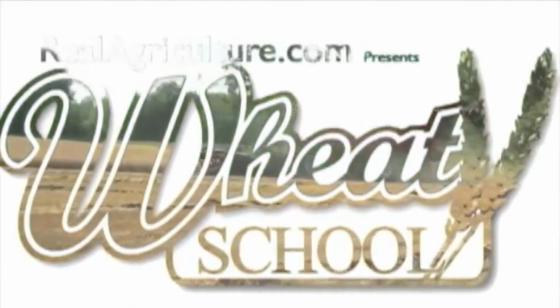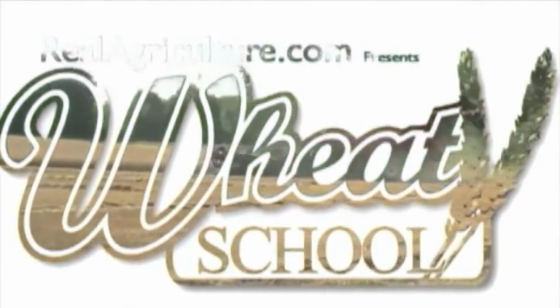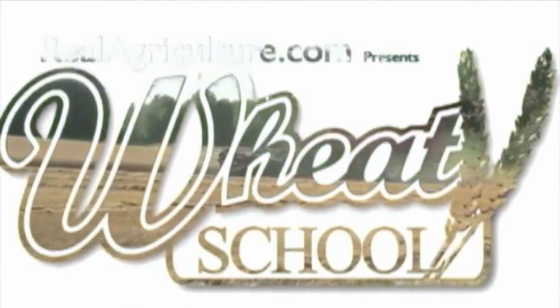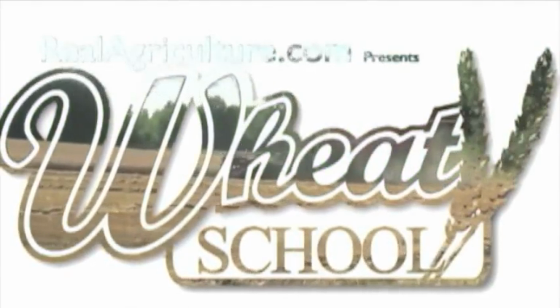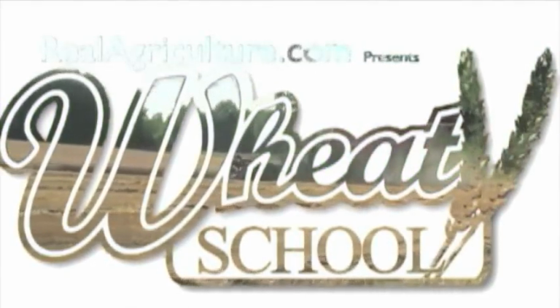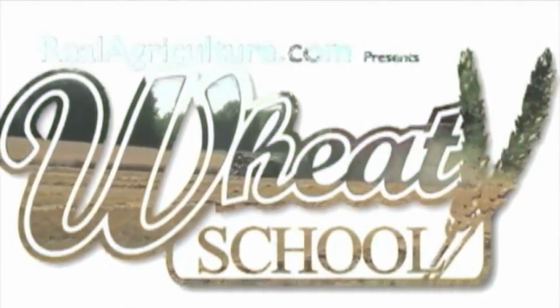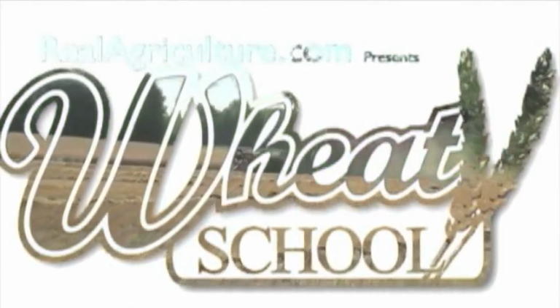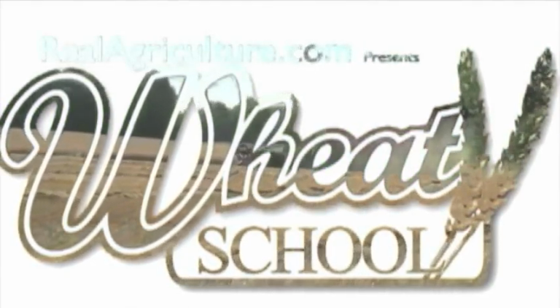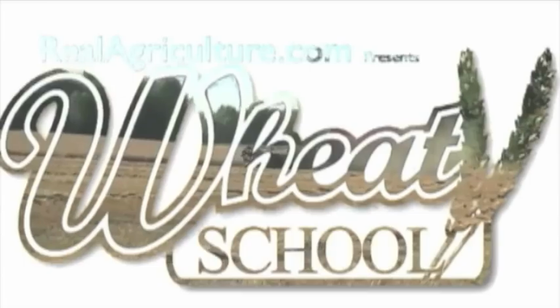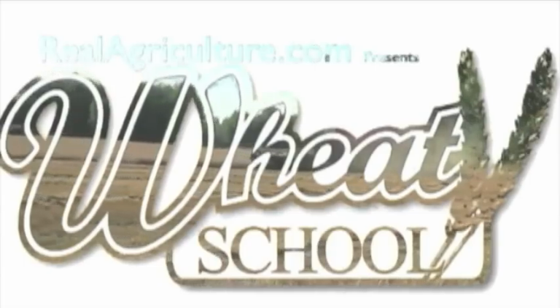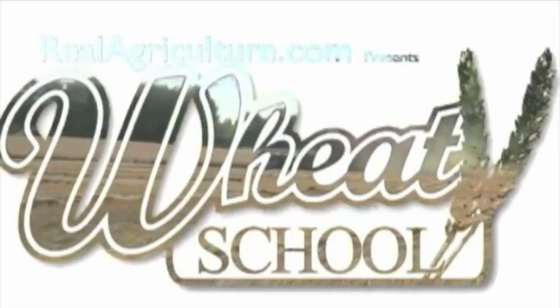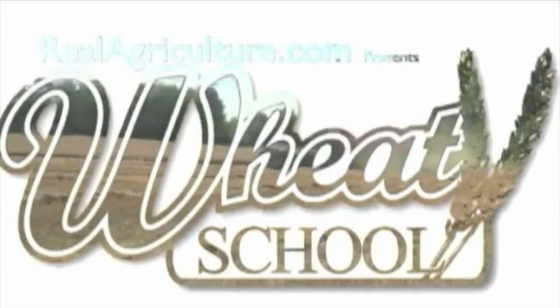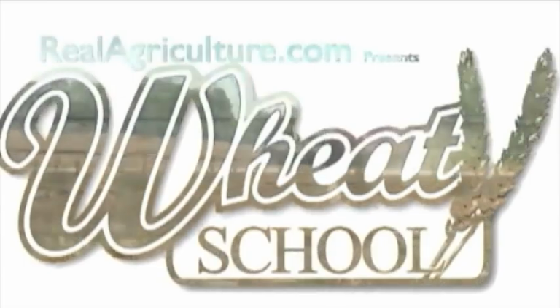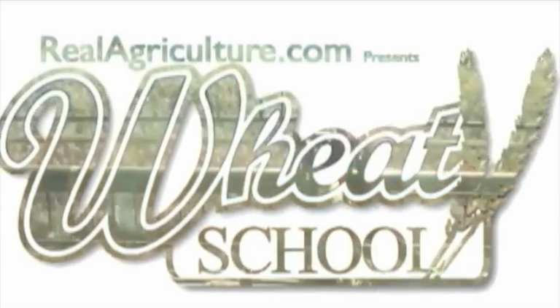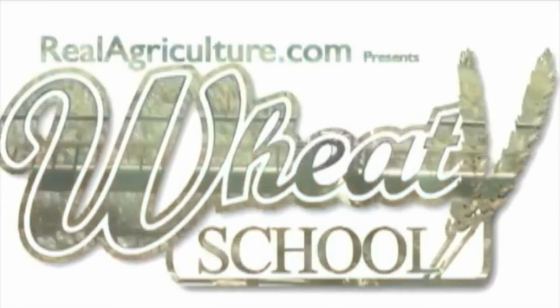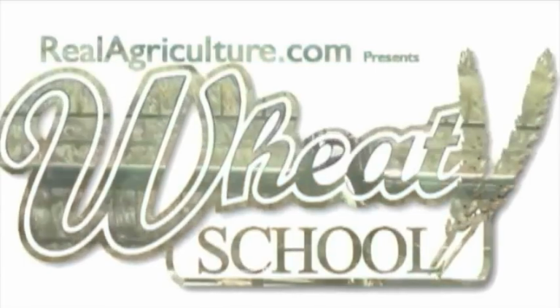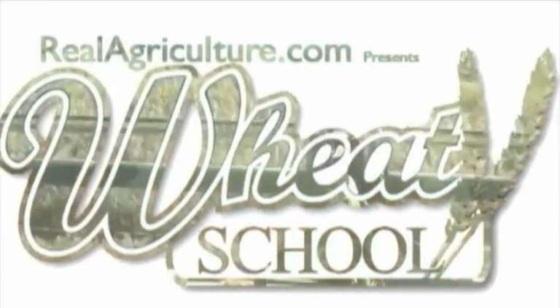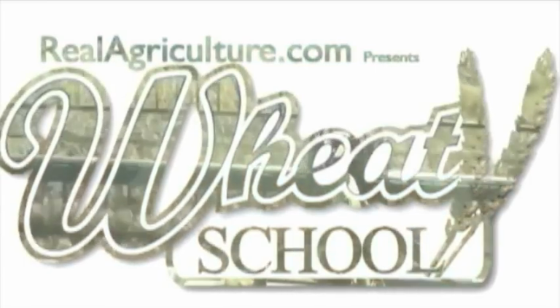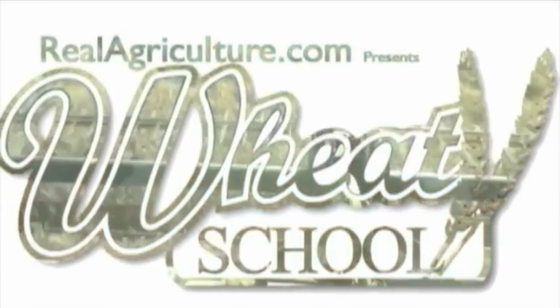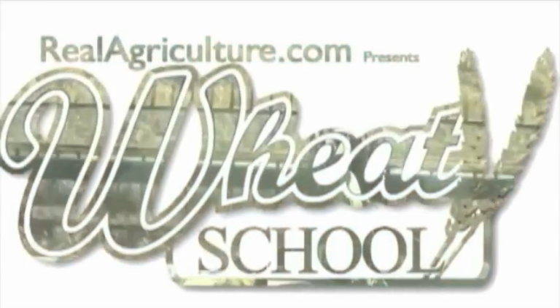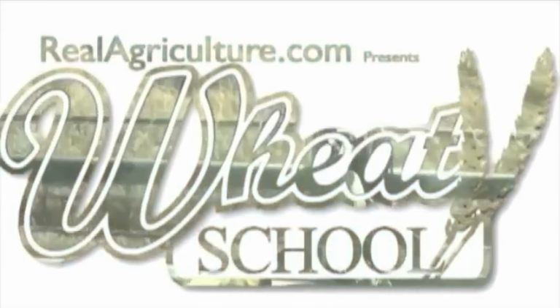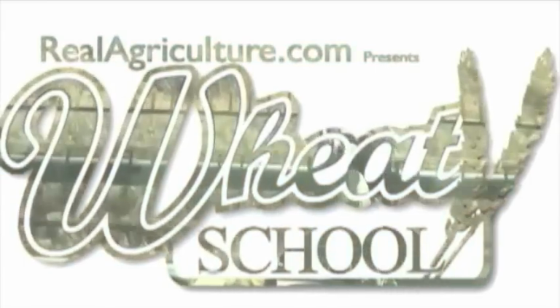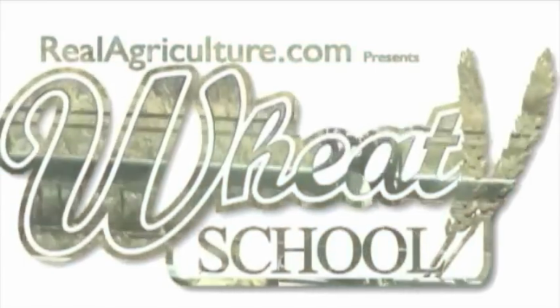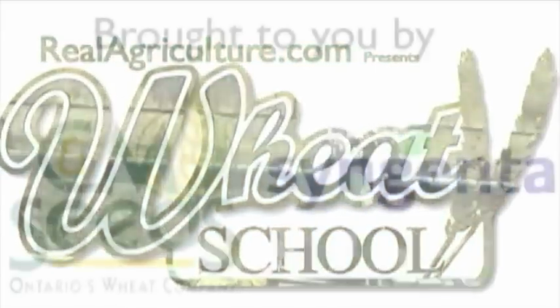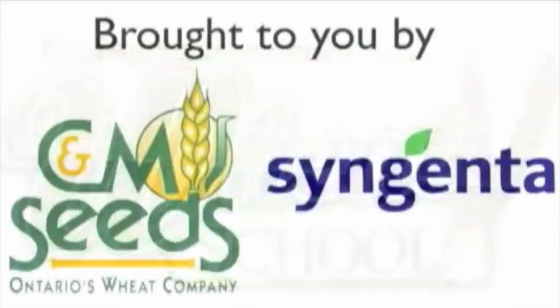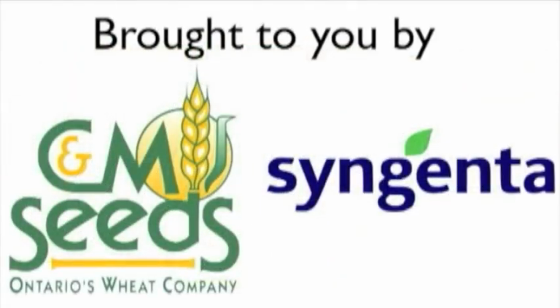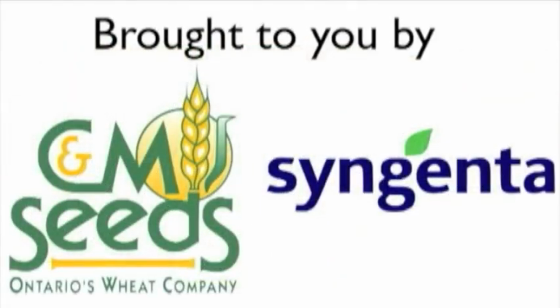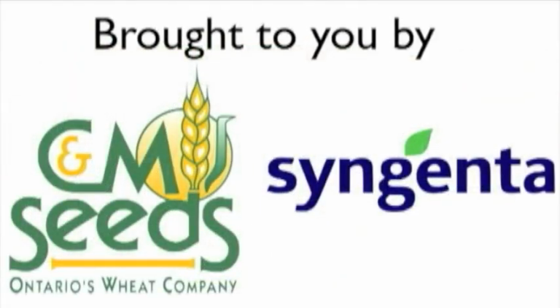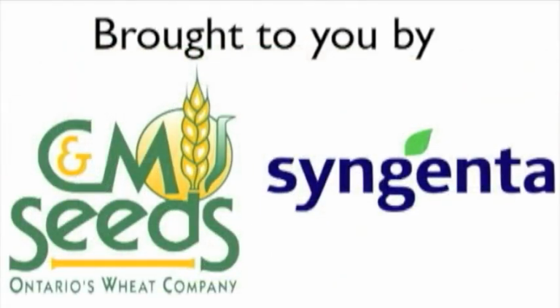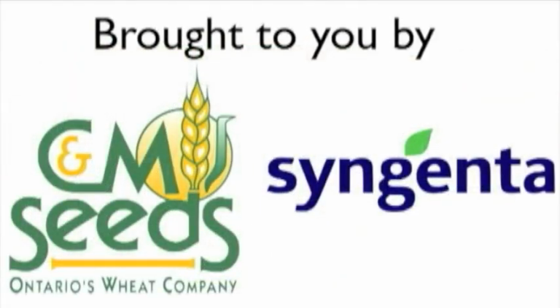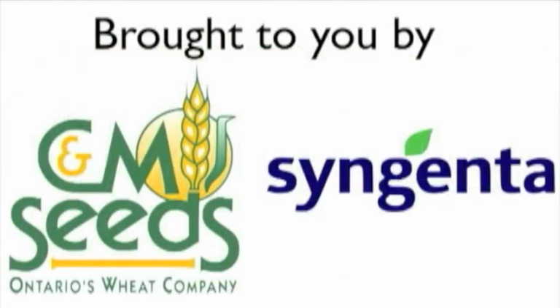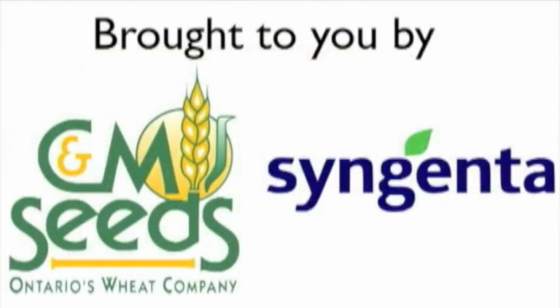Syngenta Crop Protection Canada and CNM Seeds present The Wheat School on realagriculture.com.